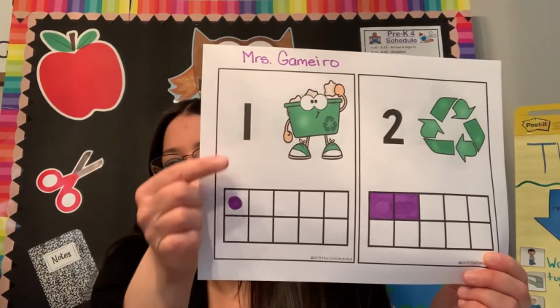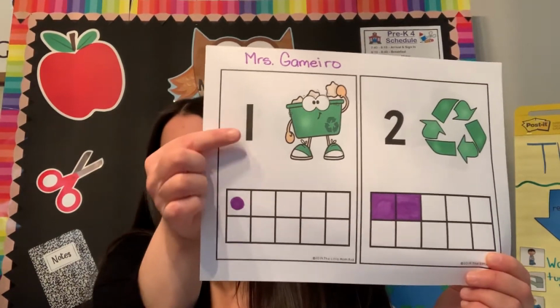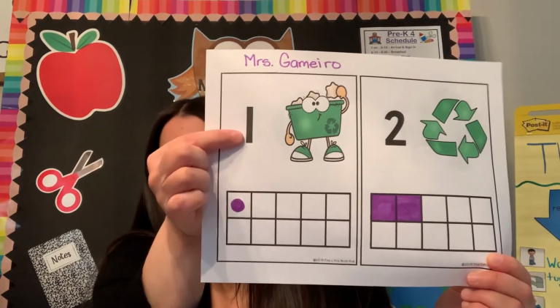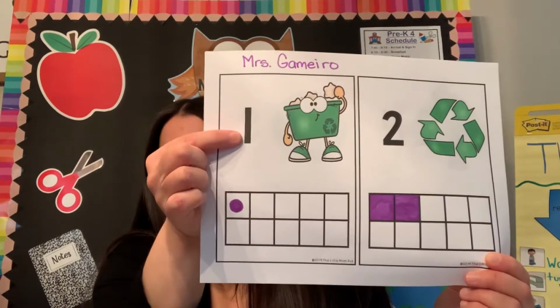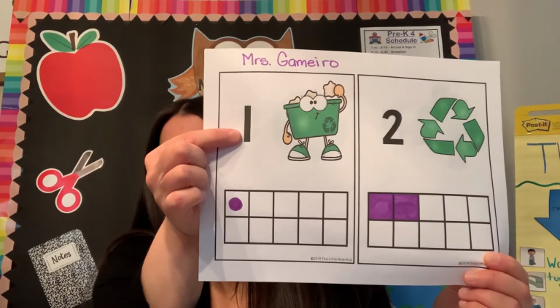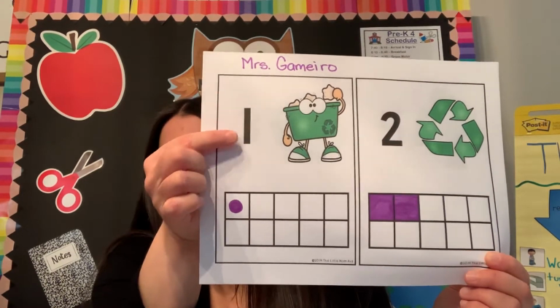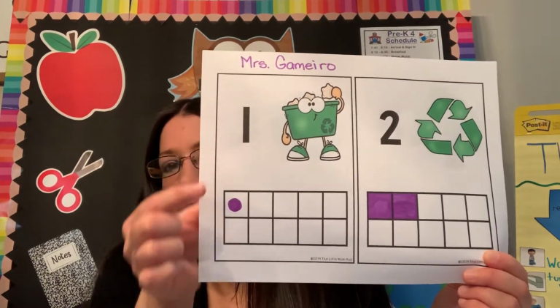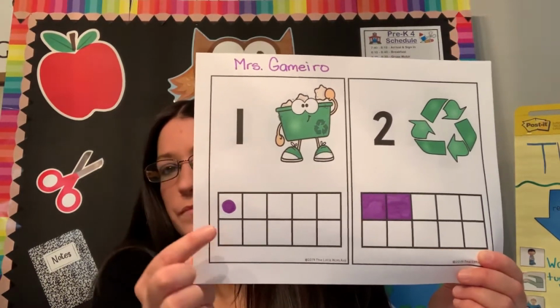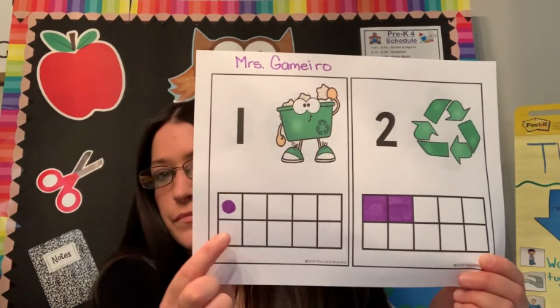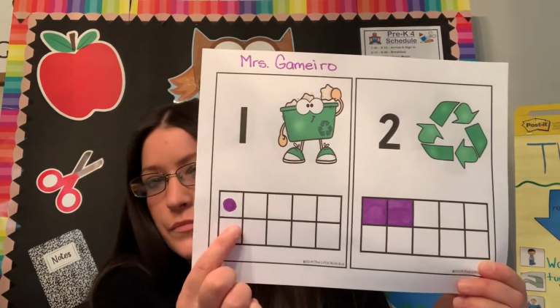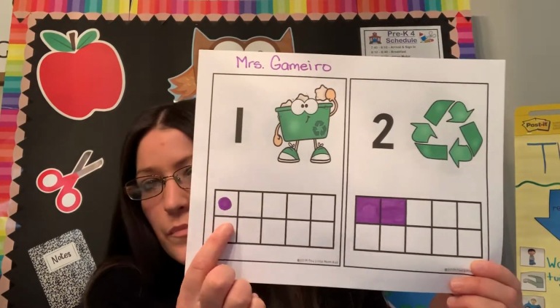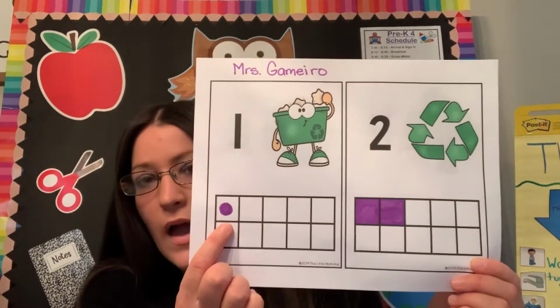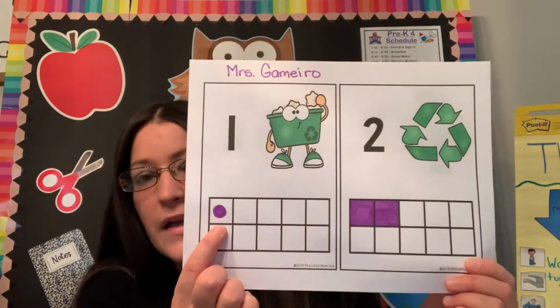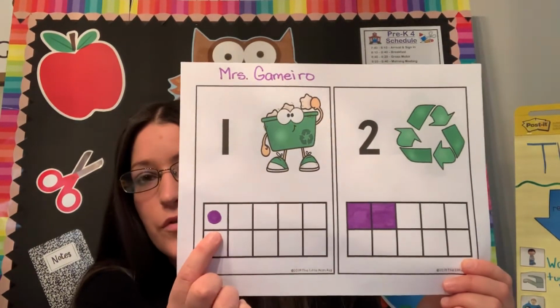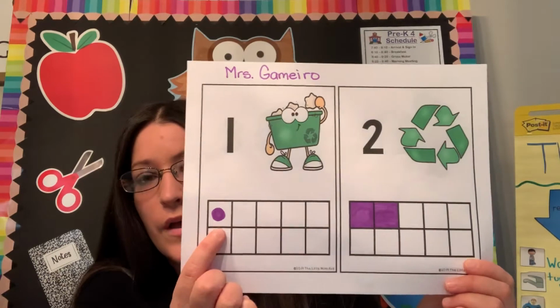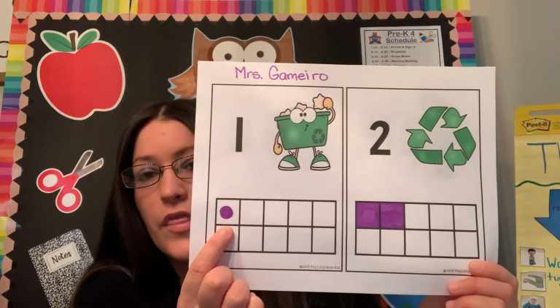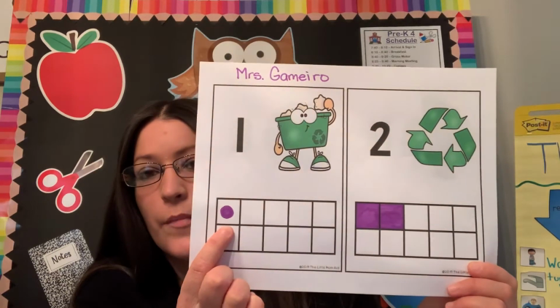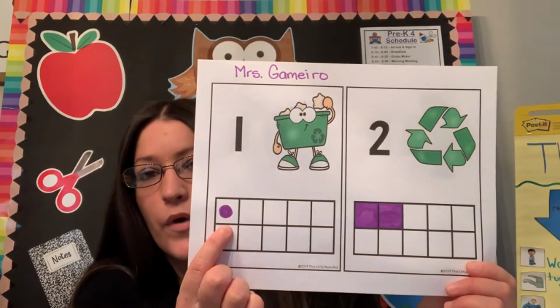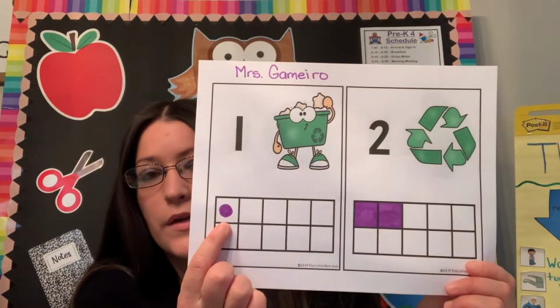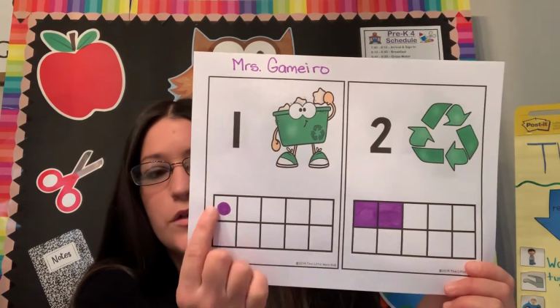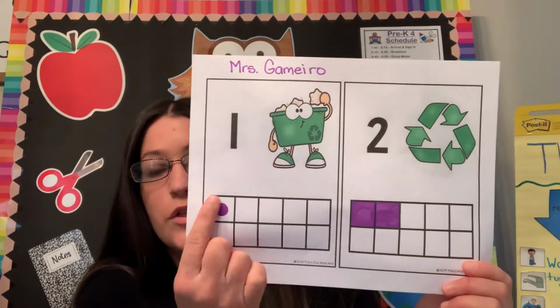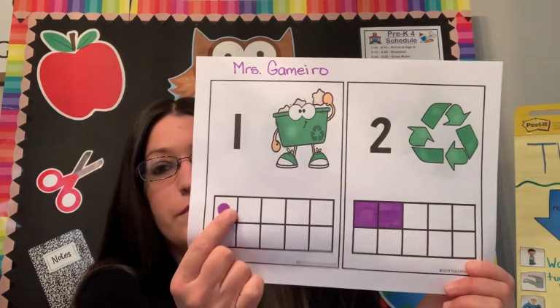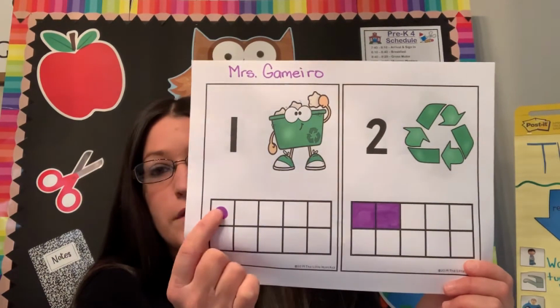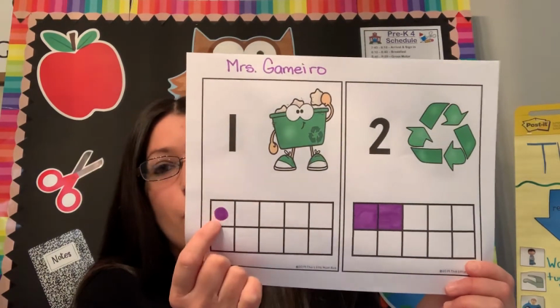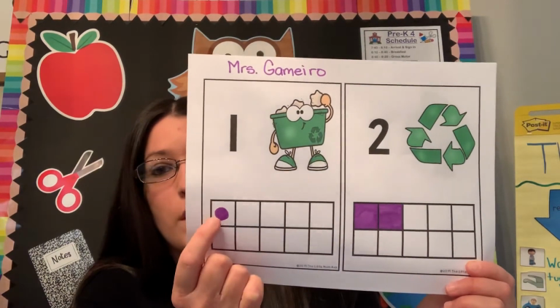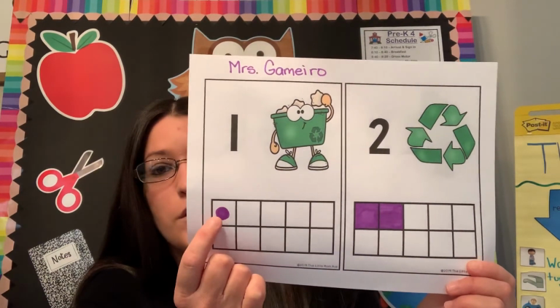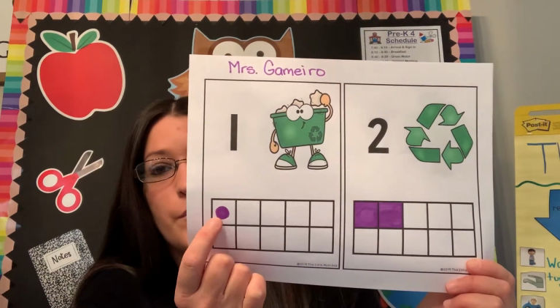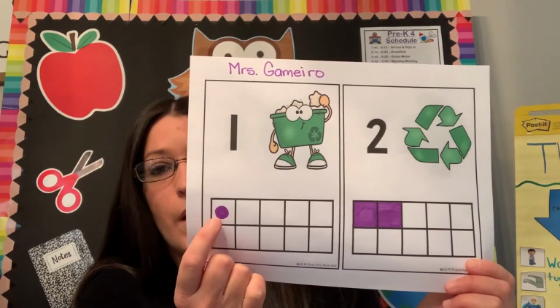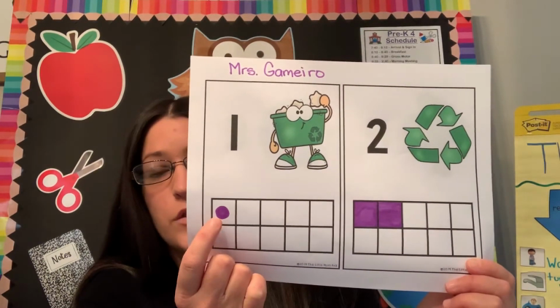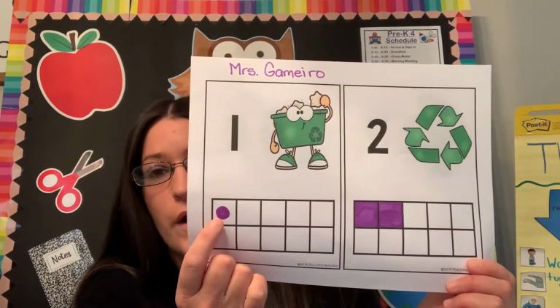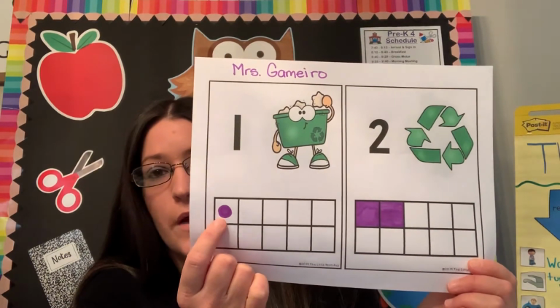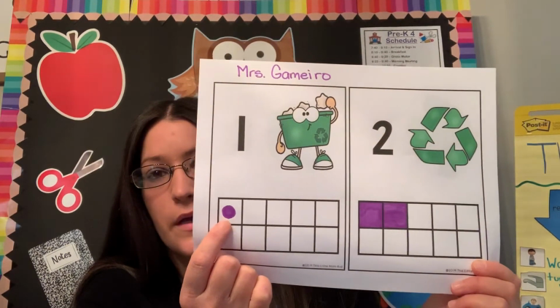So if there's a number one here, I drew the number one — just filled in one square down here.